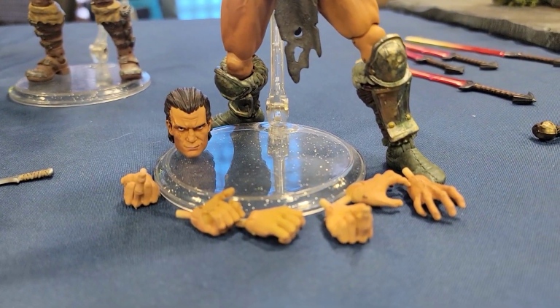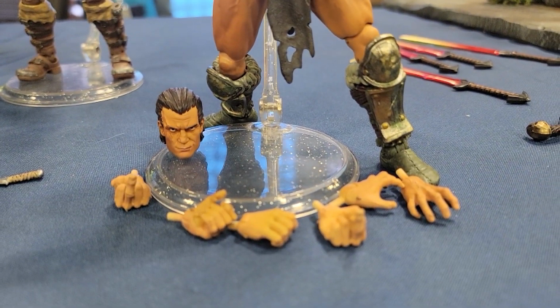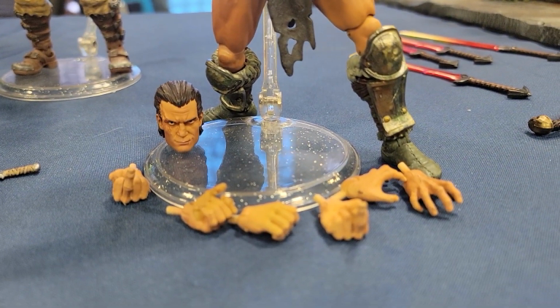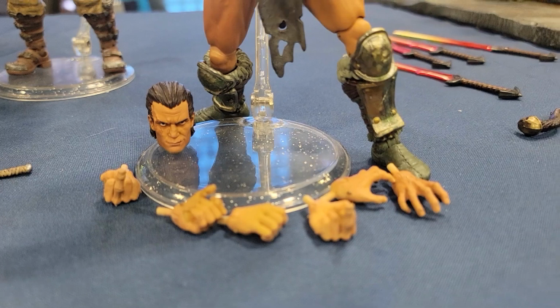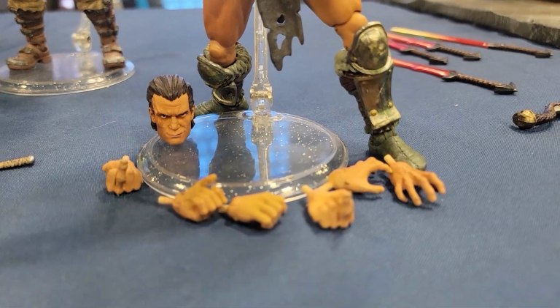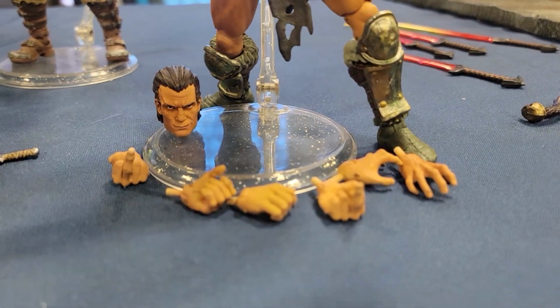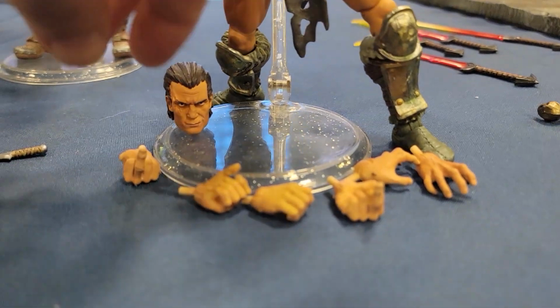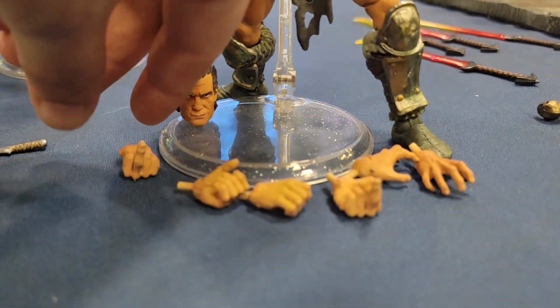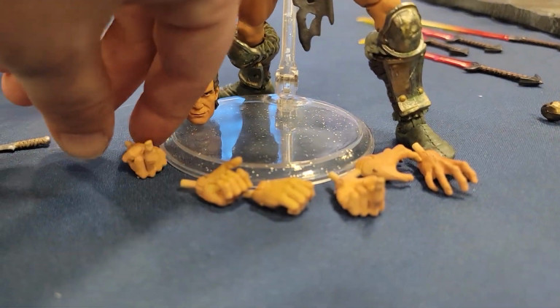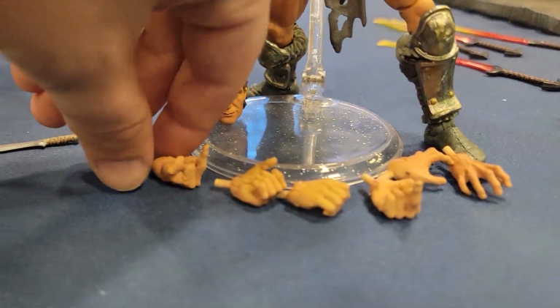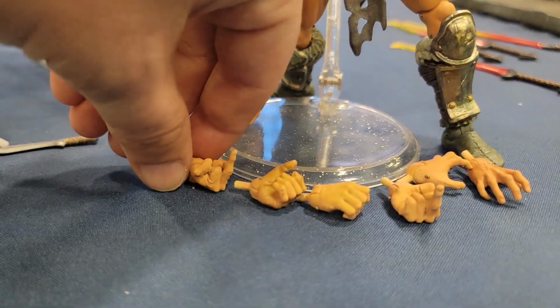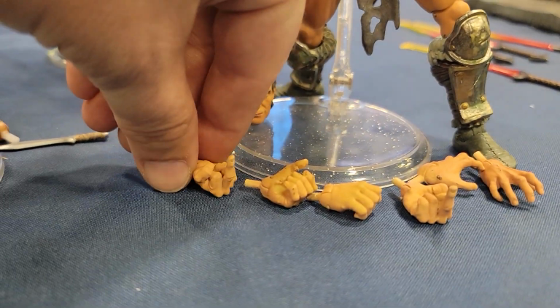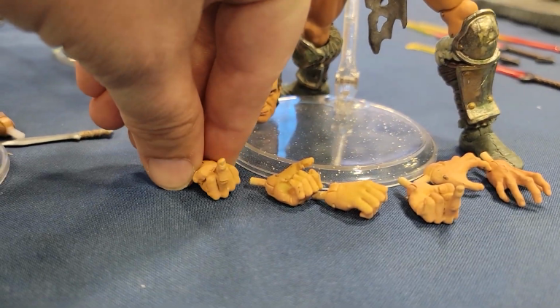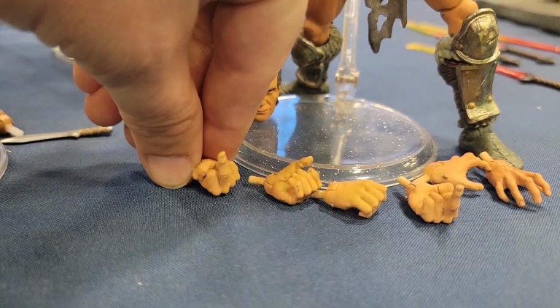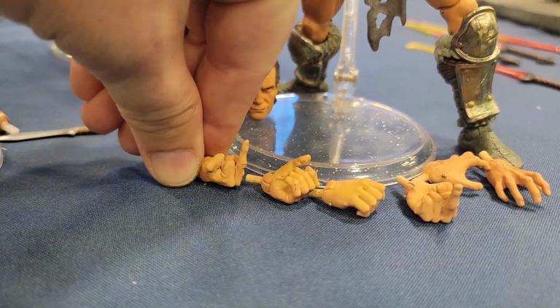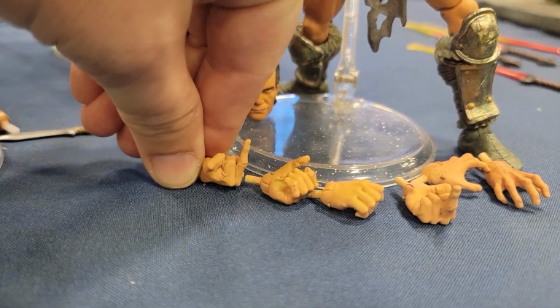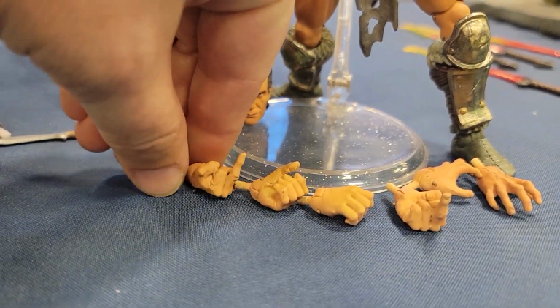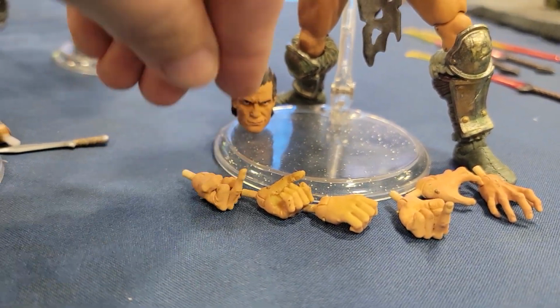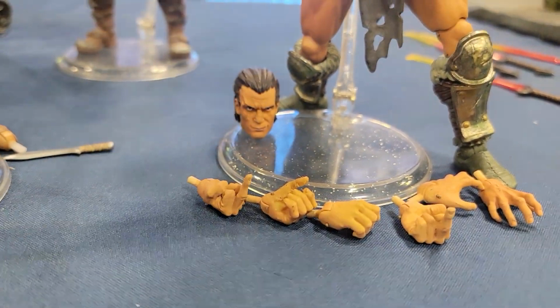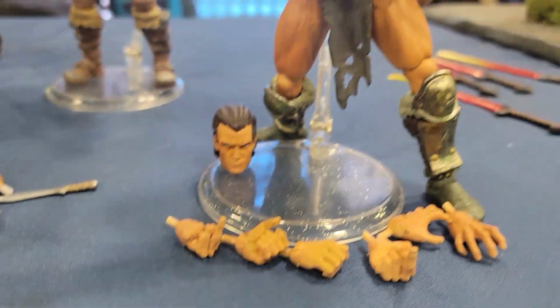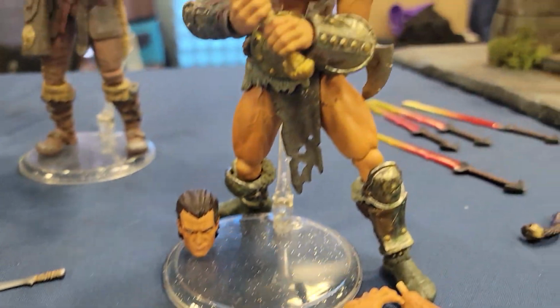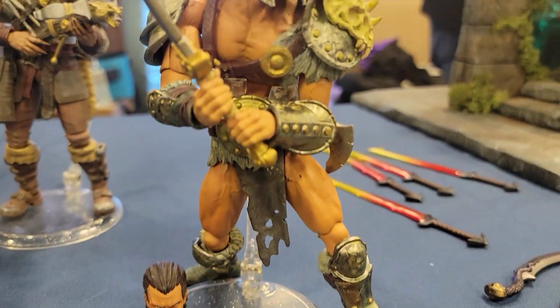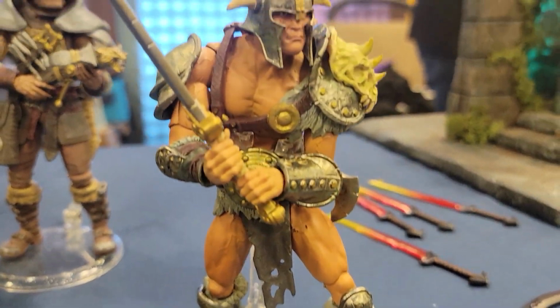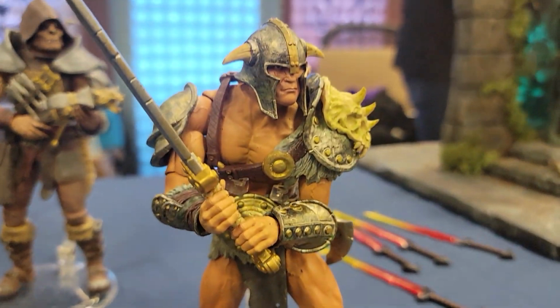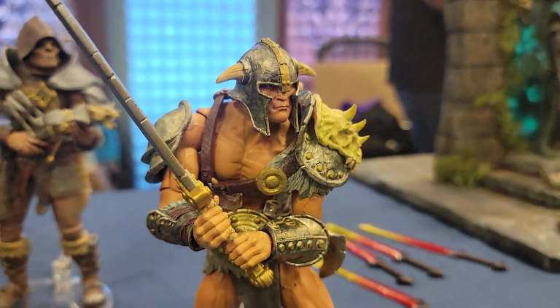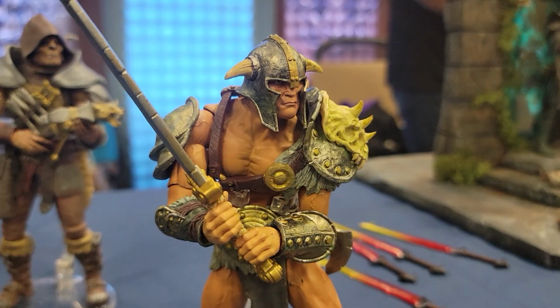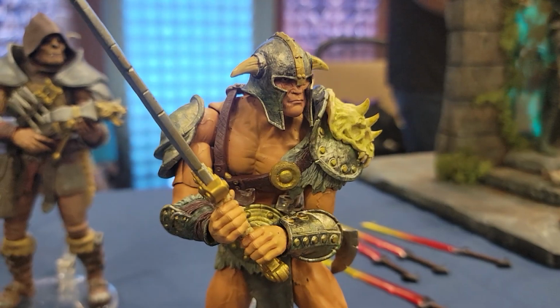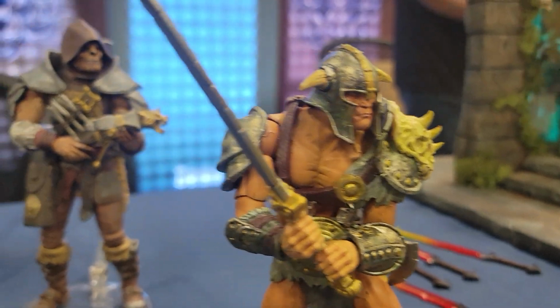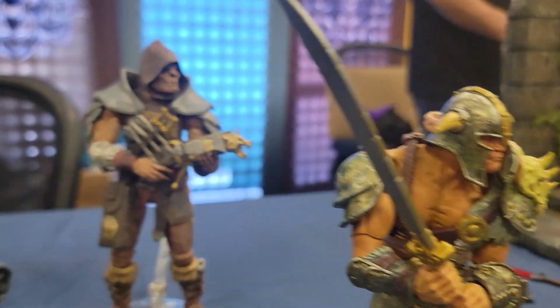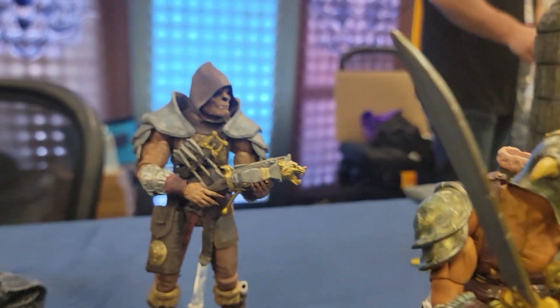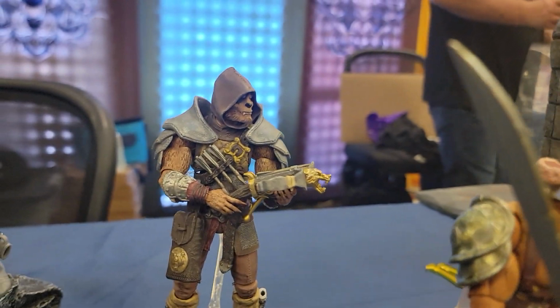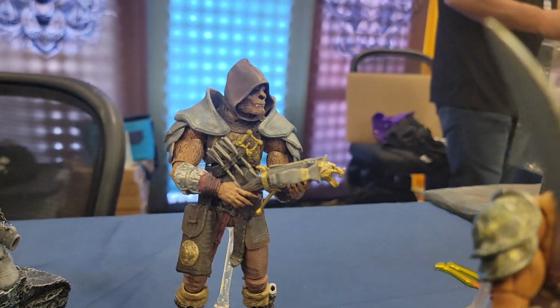Some of the interchangeable hands here — crack me up. But man, they look really great.